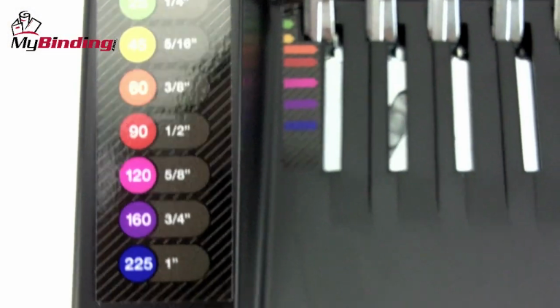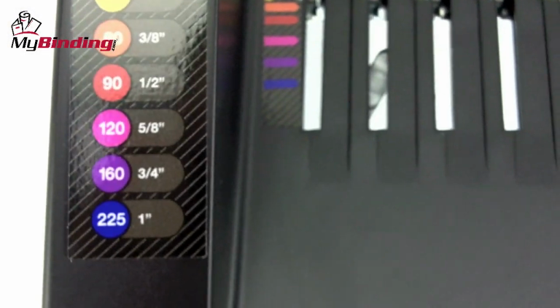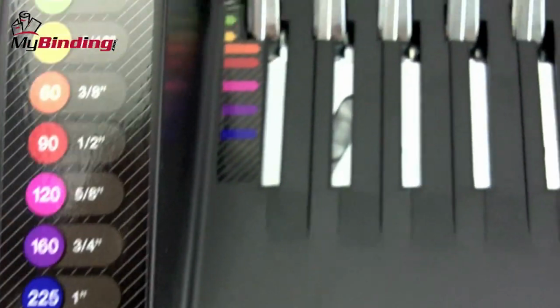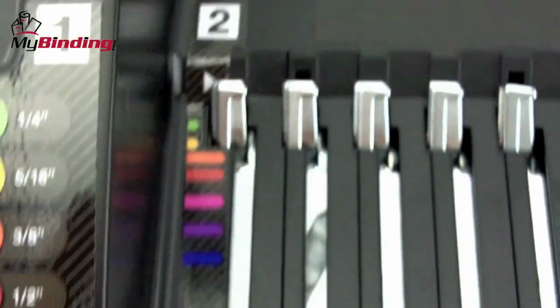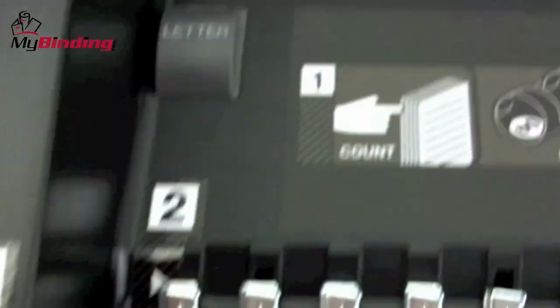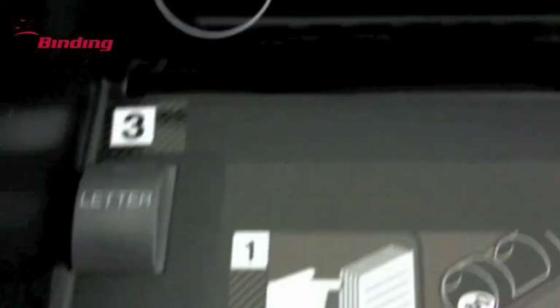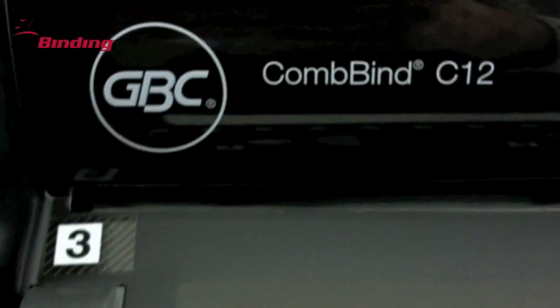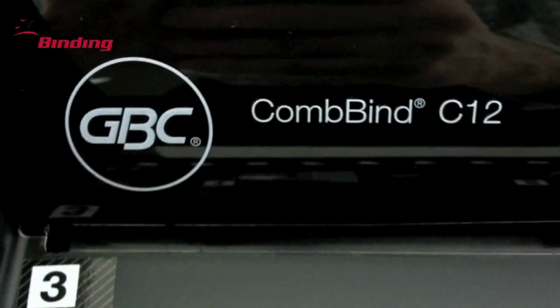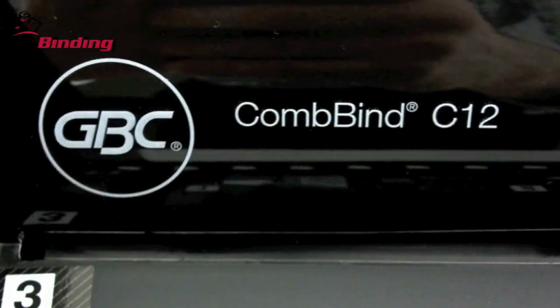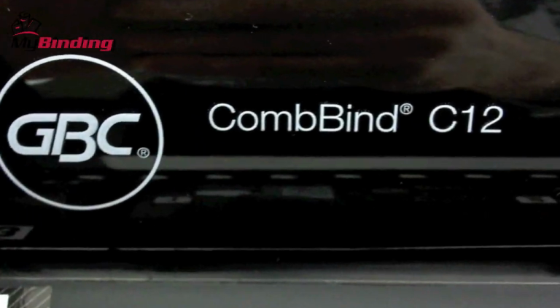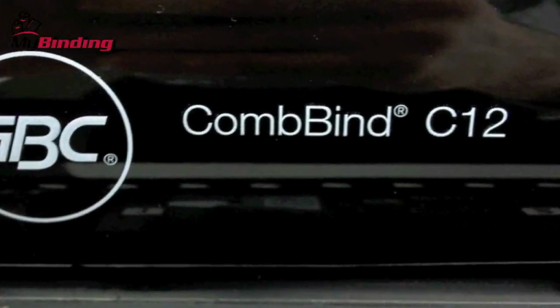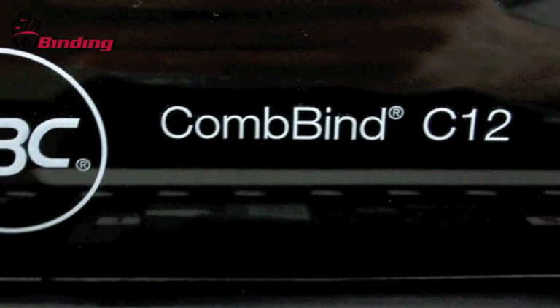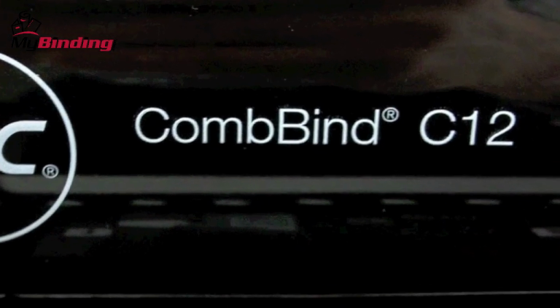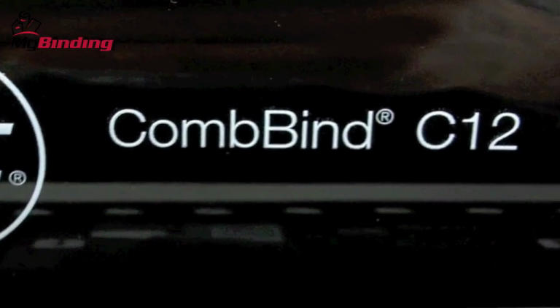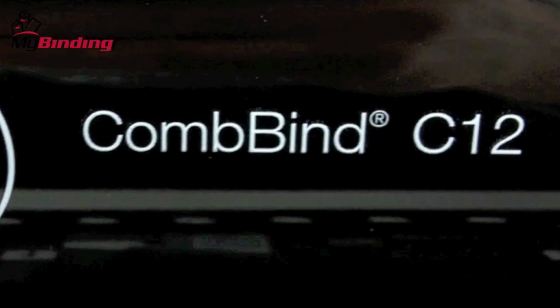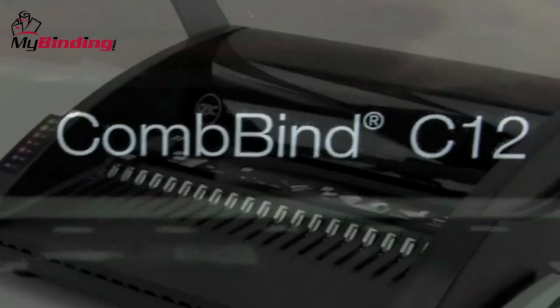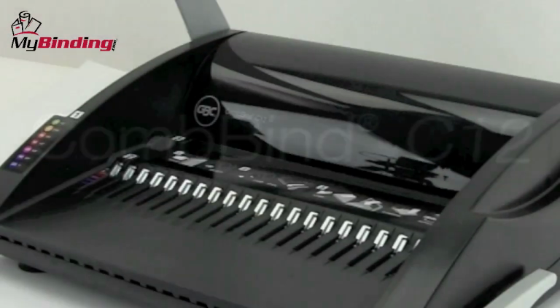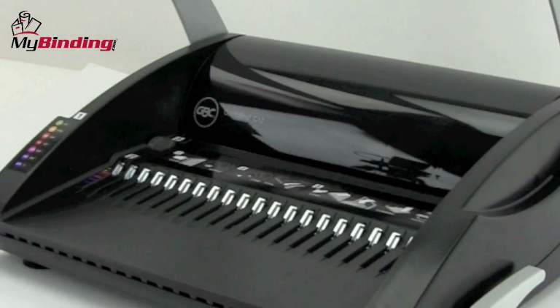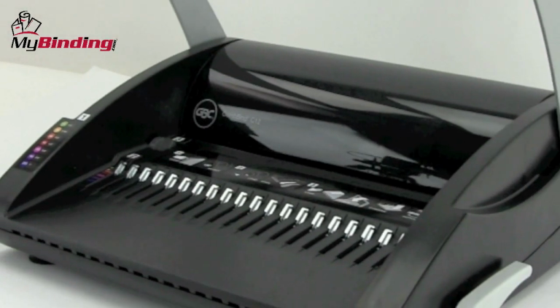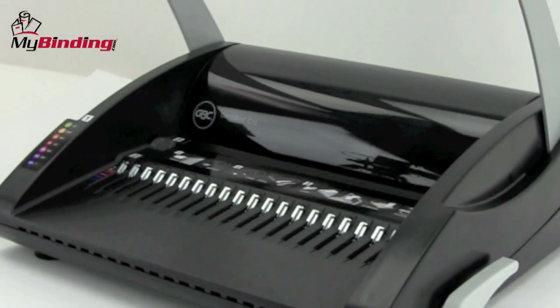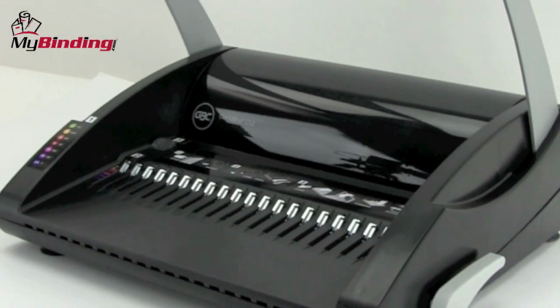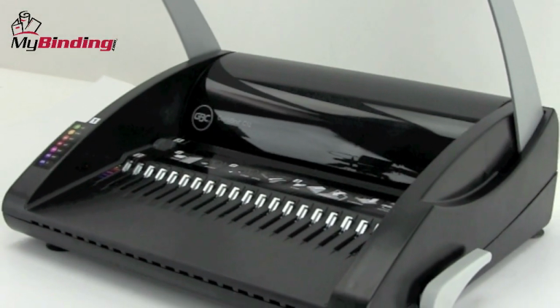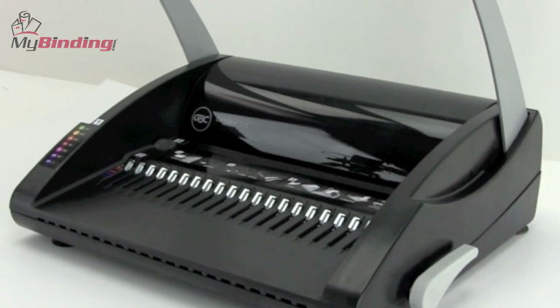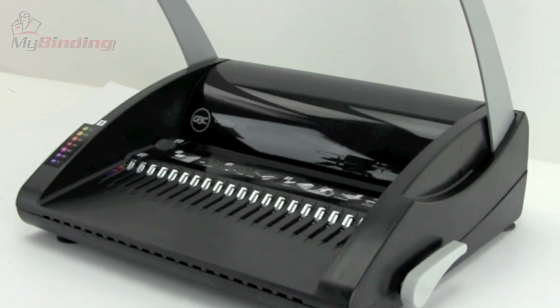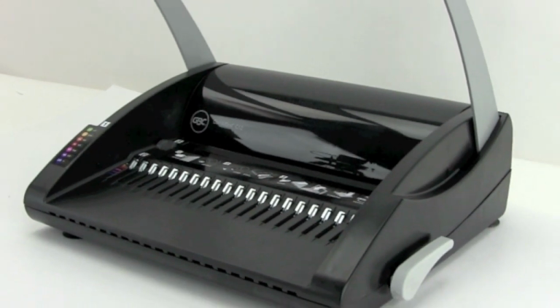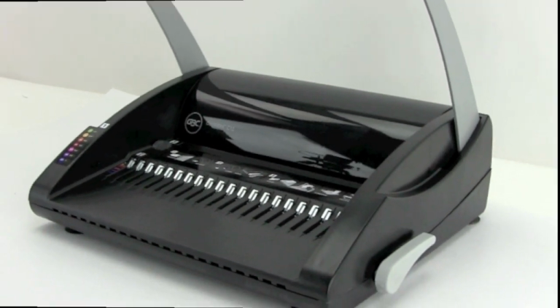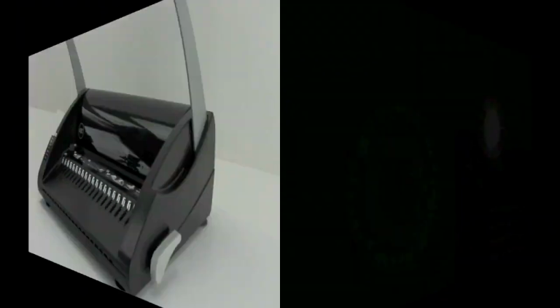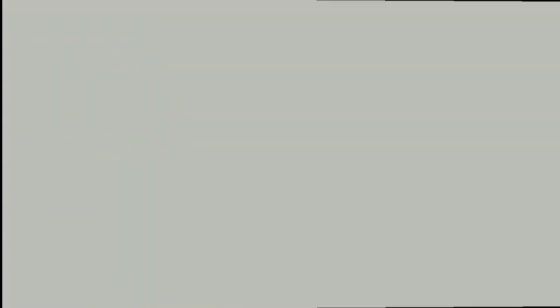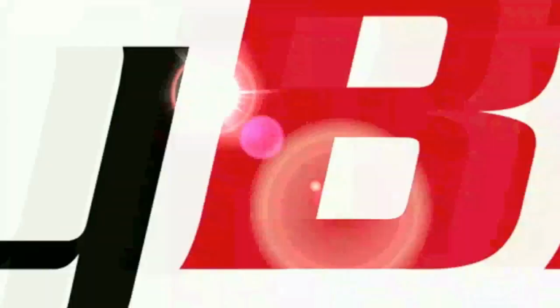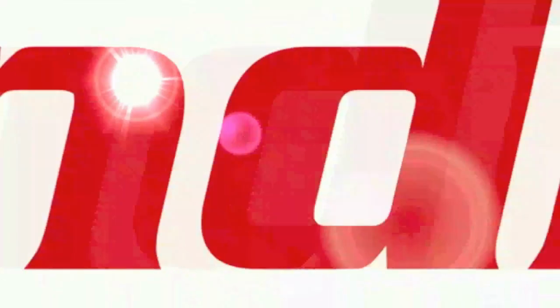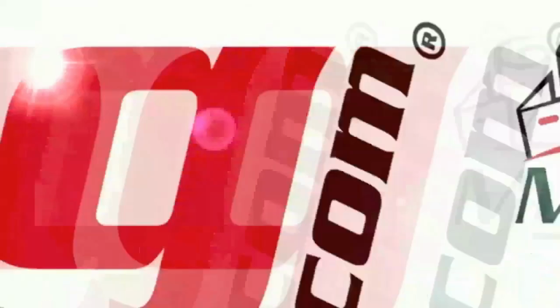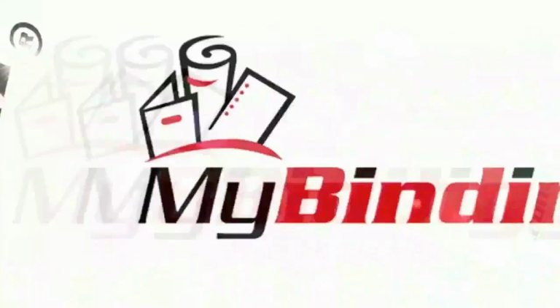Be sure to check out our demo video and watch it in action. For more demos, reviews, unboxings, and how-tos, check out MyBinding.com.